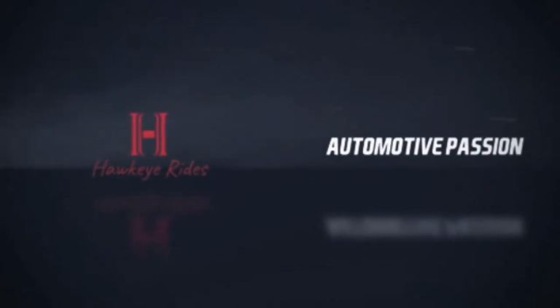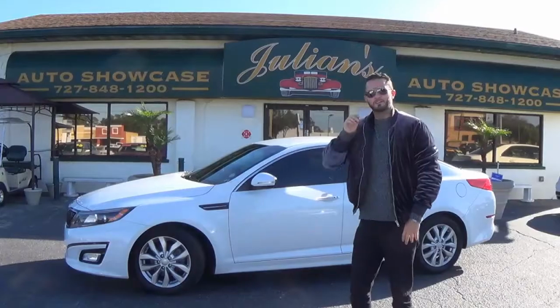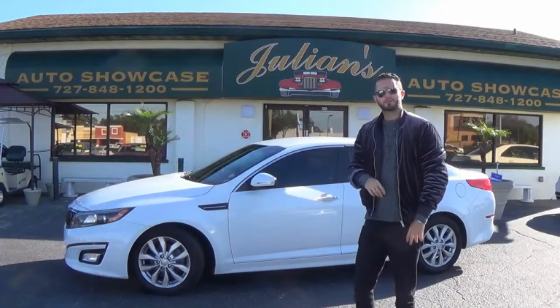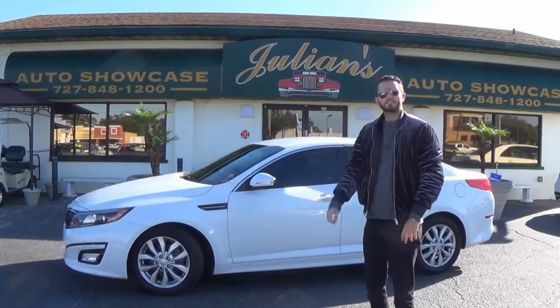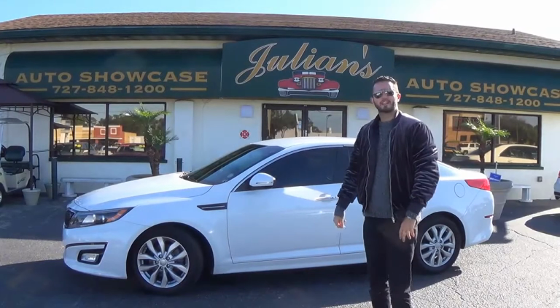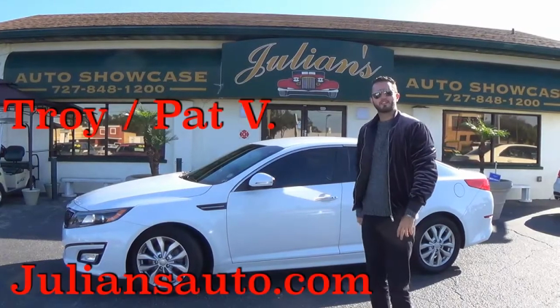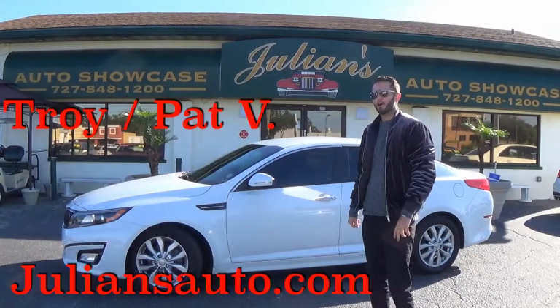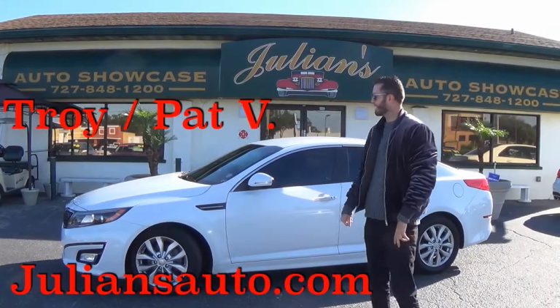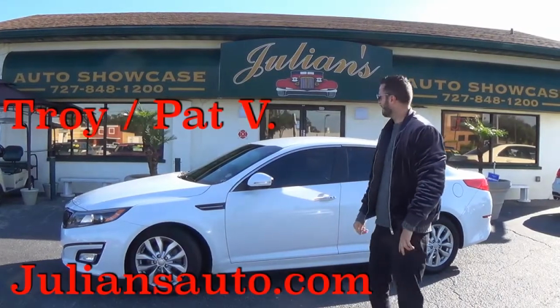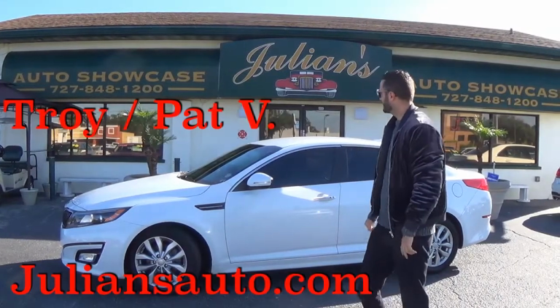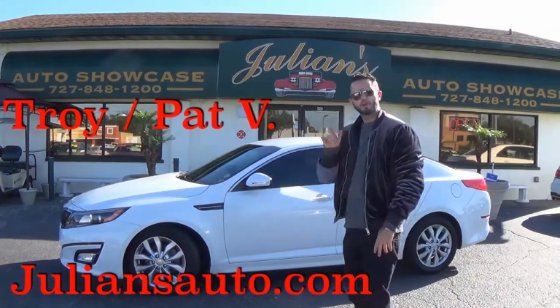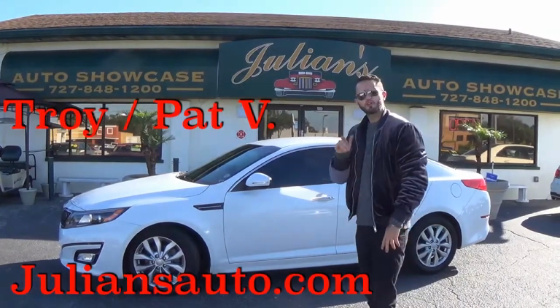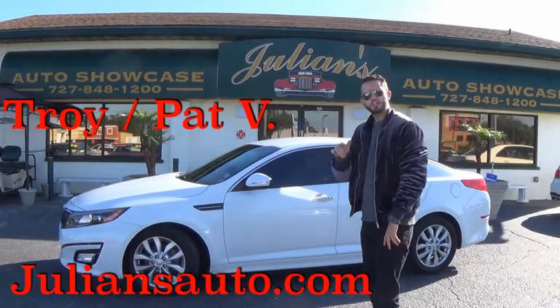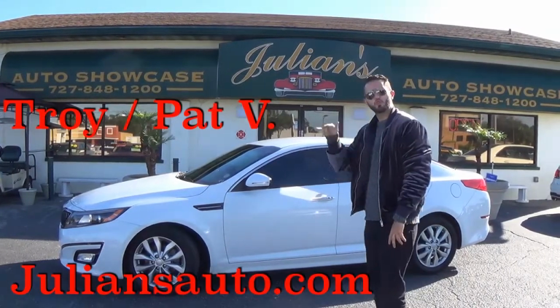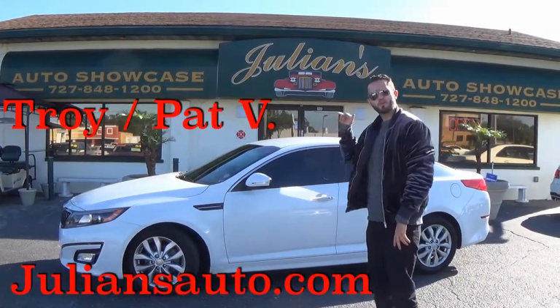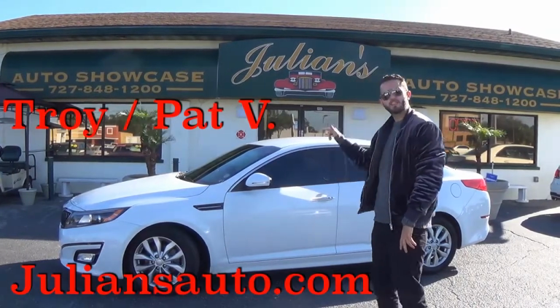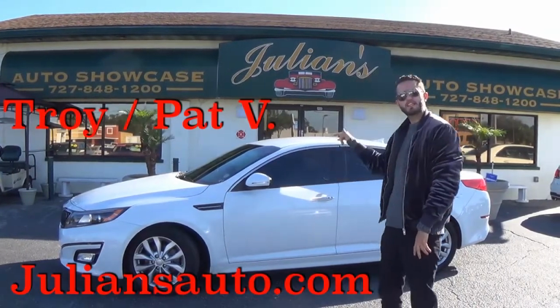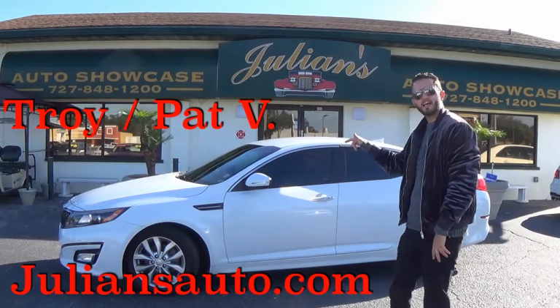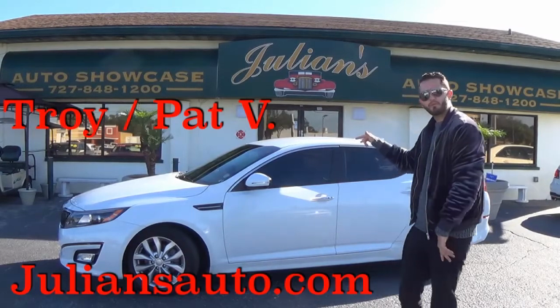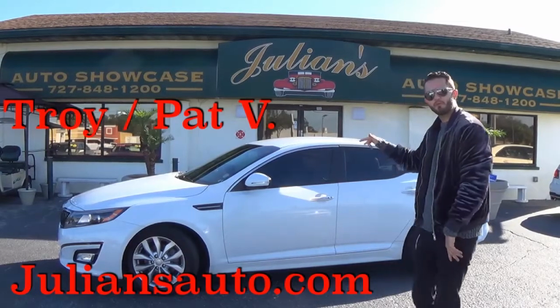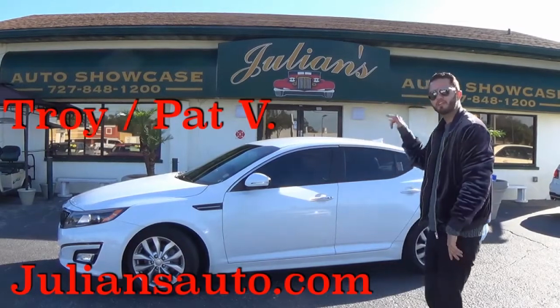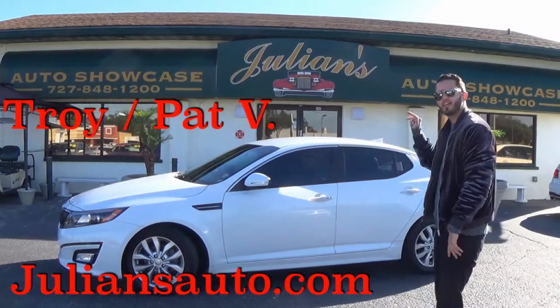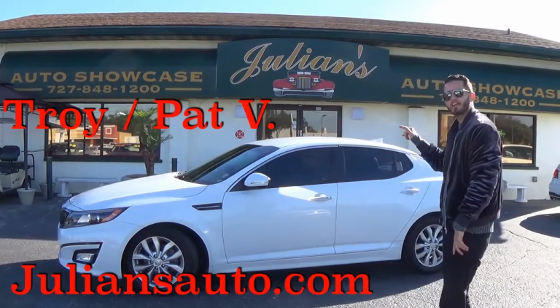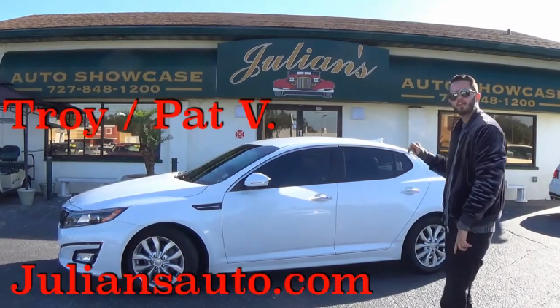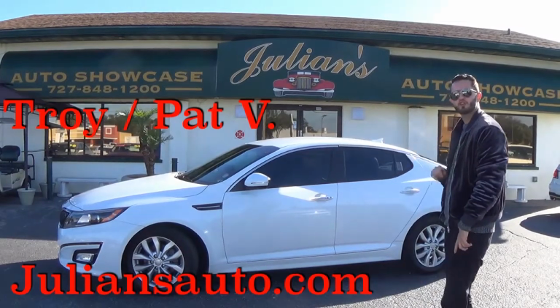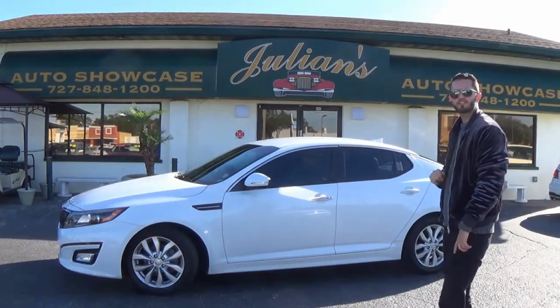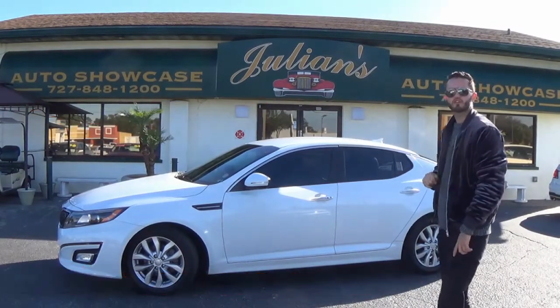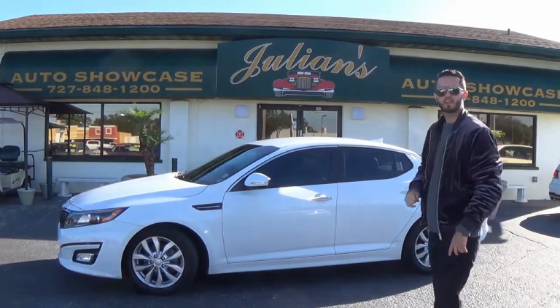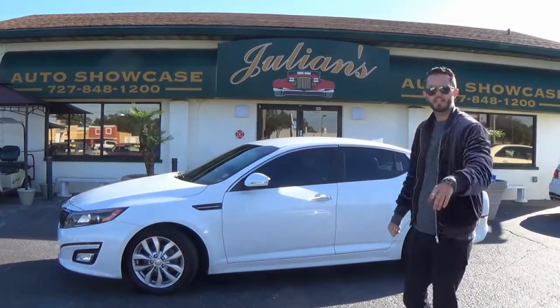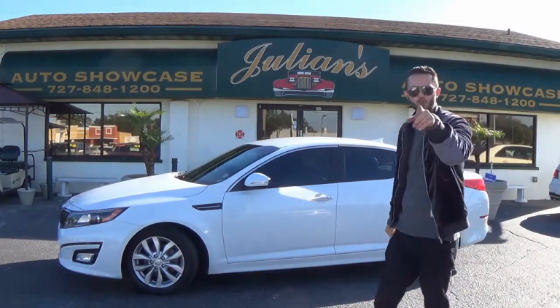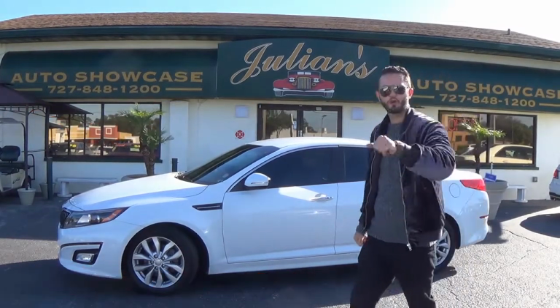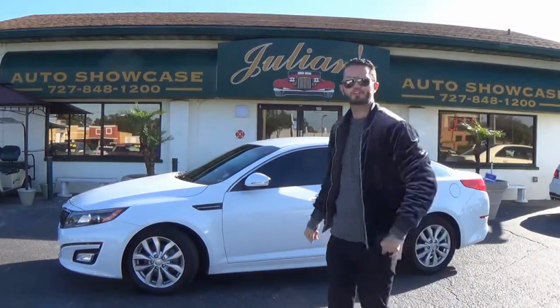What's up guys, it's Anthony from Hawkeye Rides bringing you this 2014 Kia Optima here at Julian's Auto Showcase in Newport Richard.